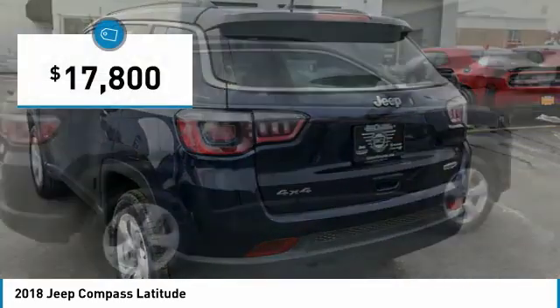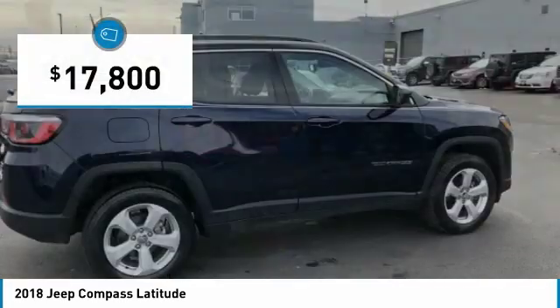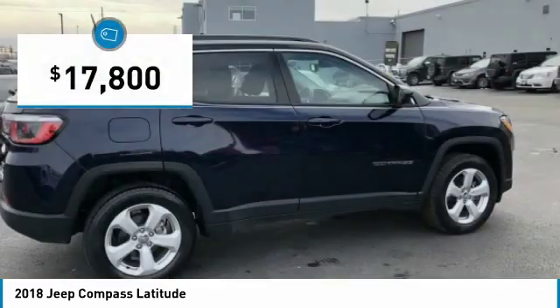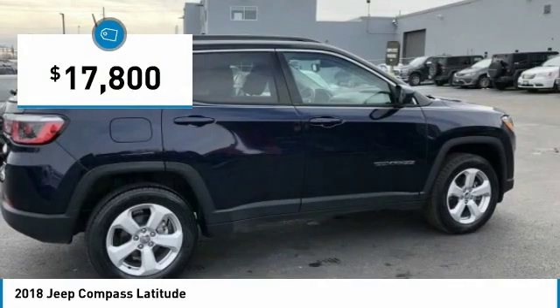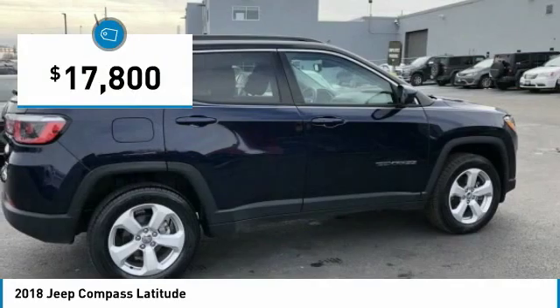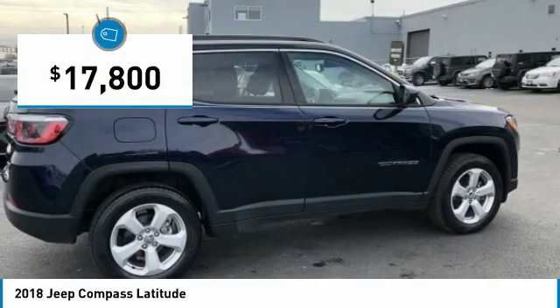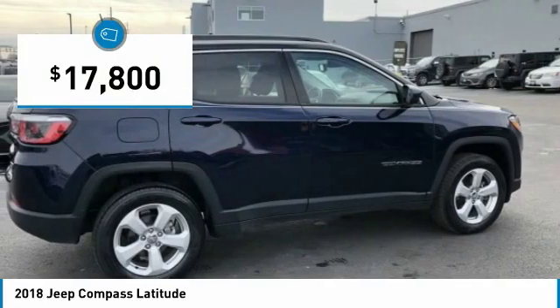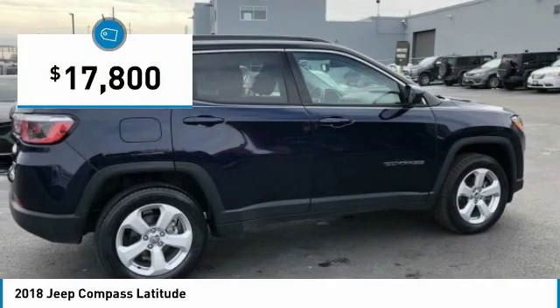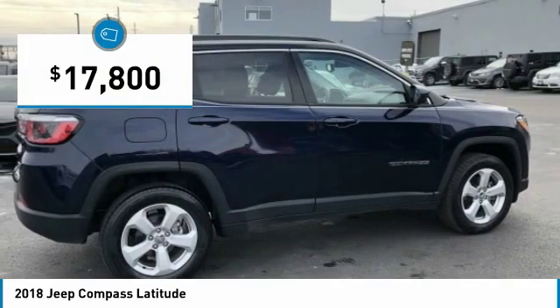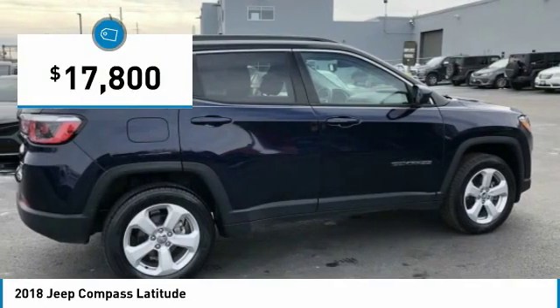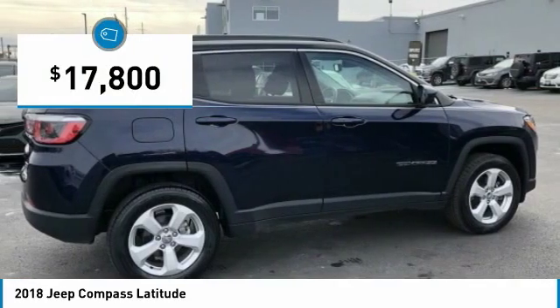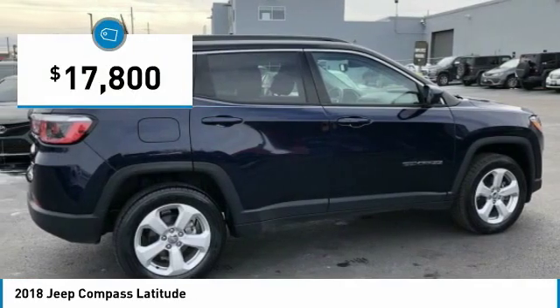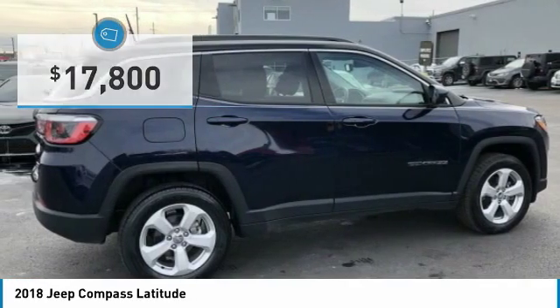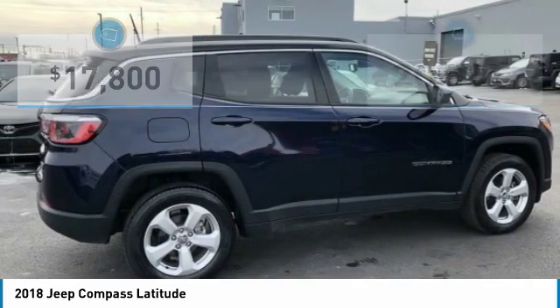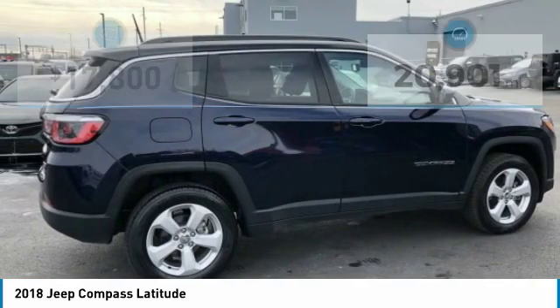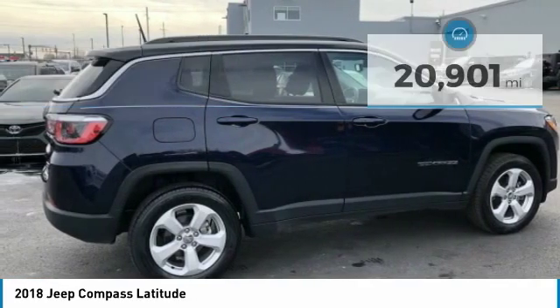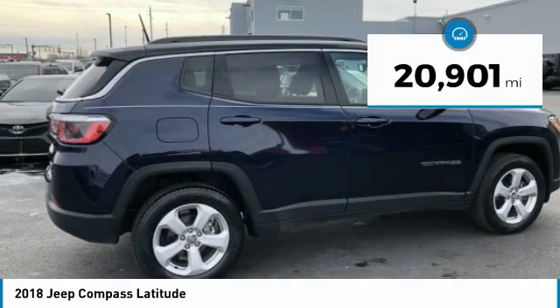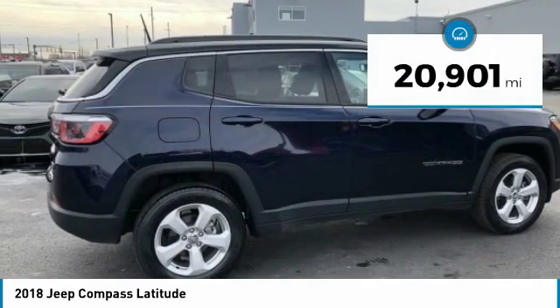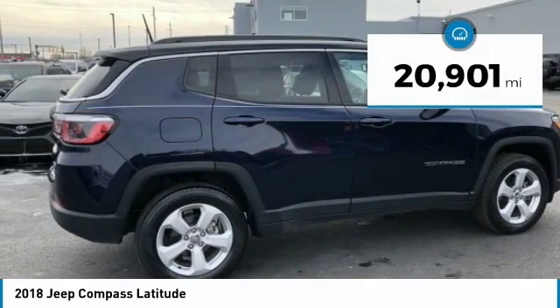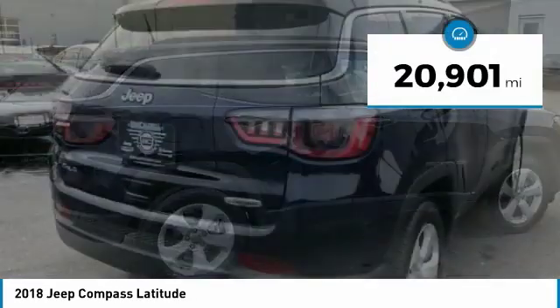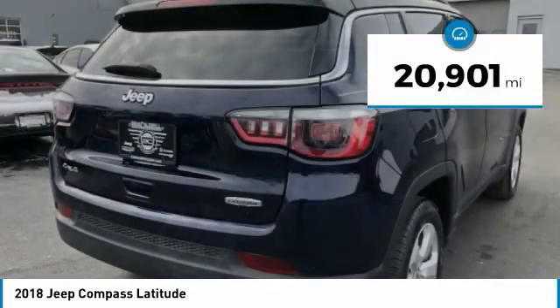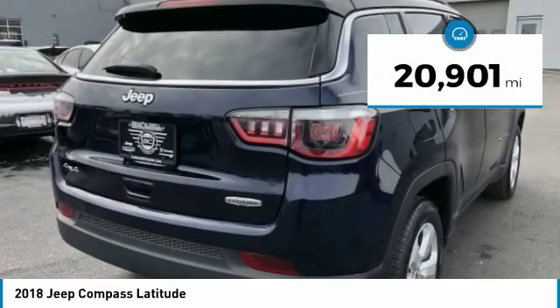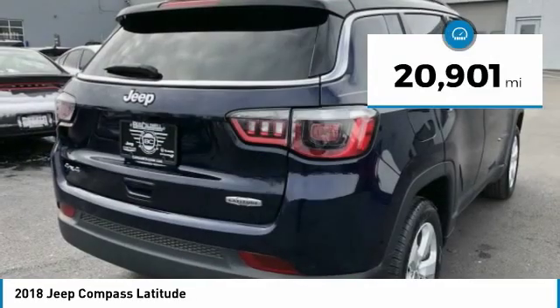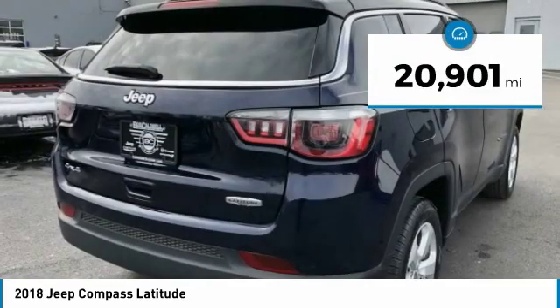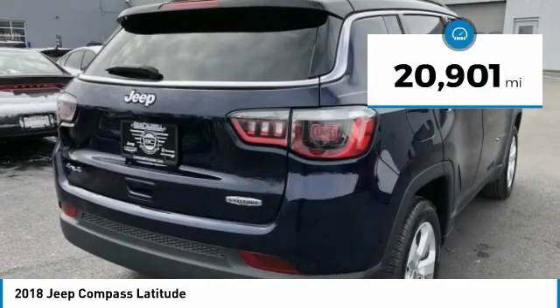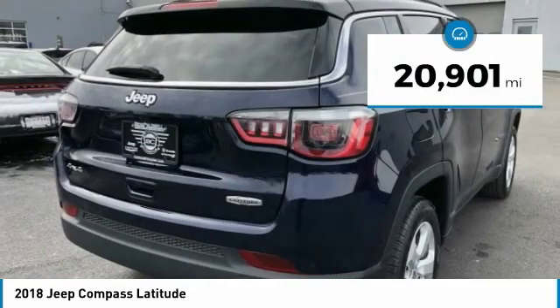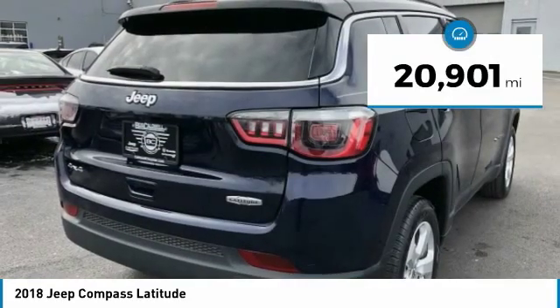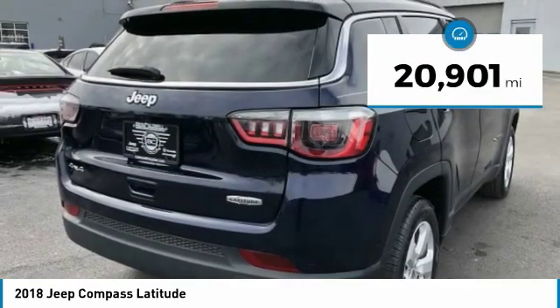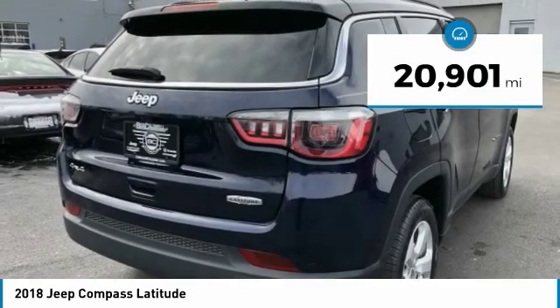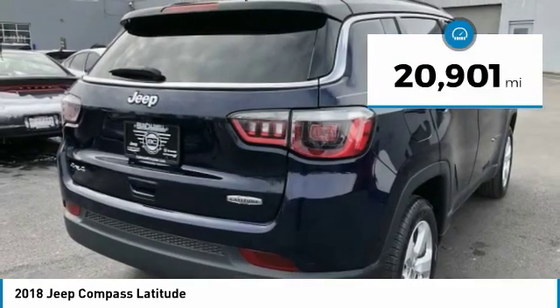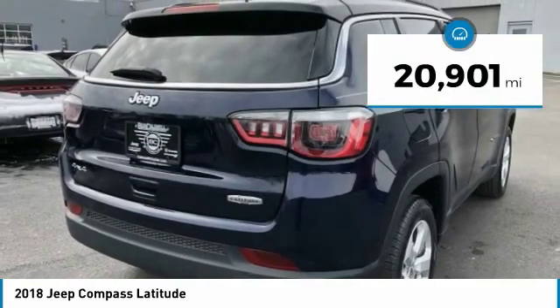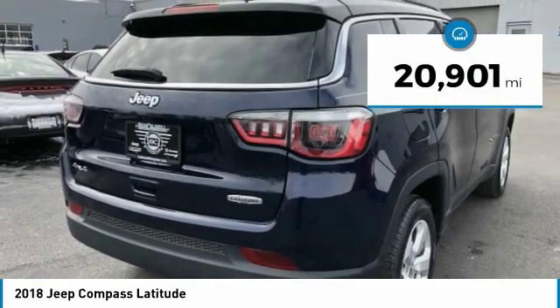It is priced below $20,000, and this vehicle has less than 25,000 miles.